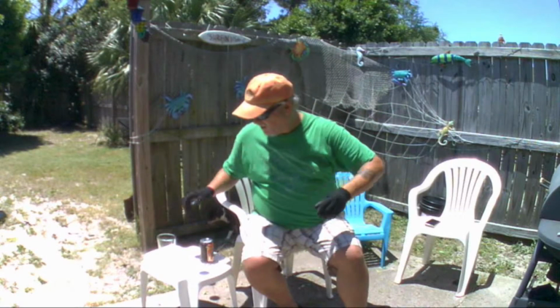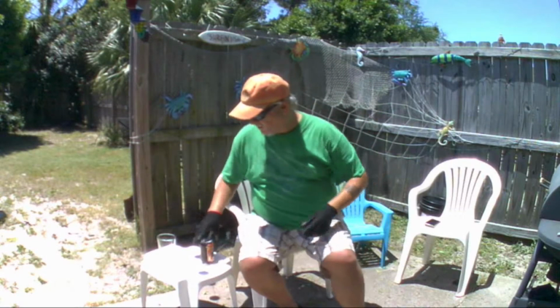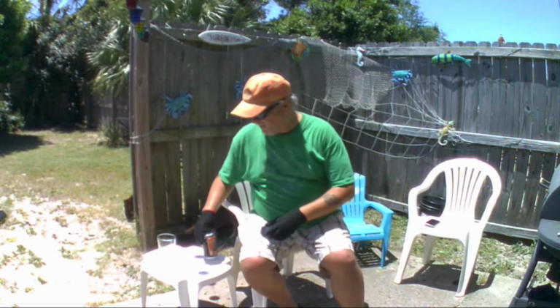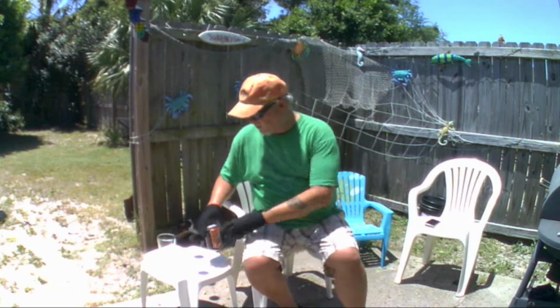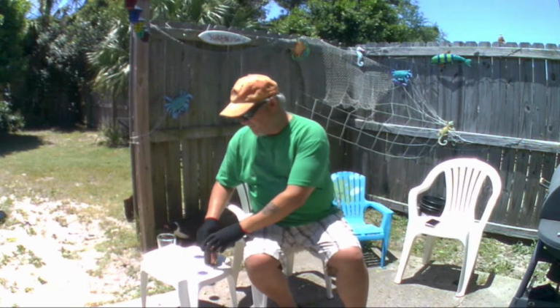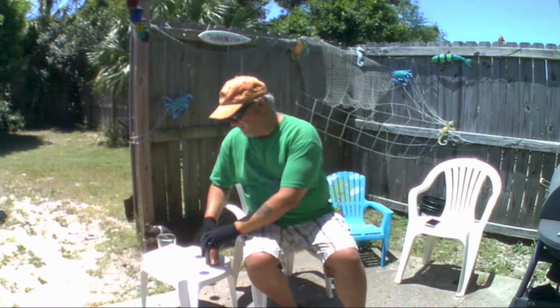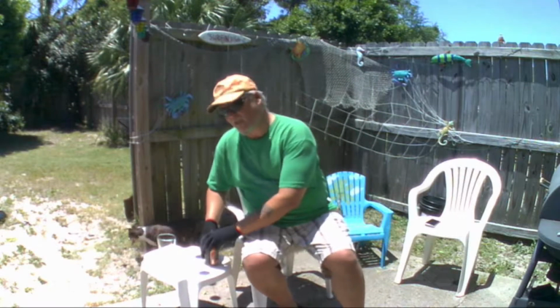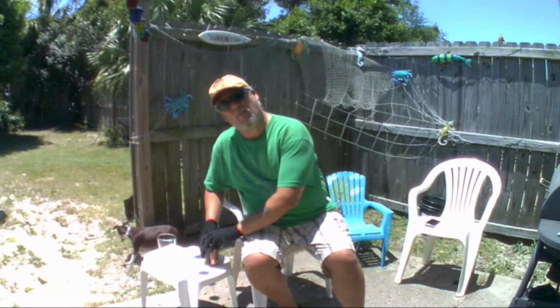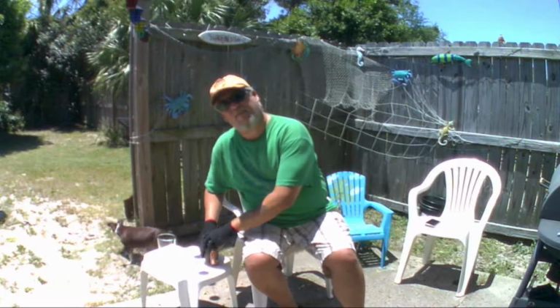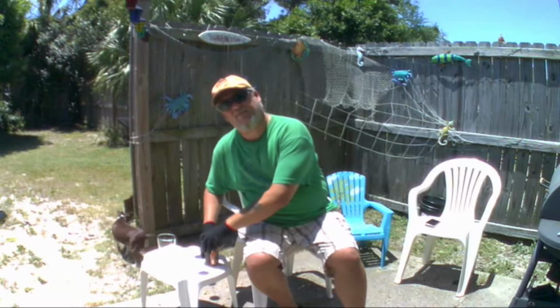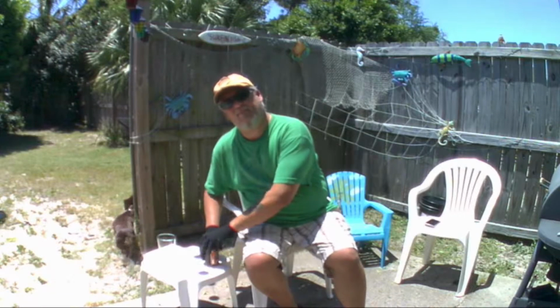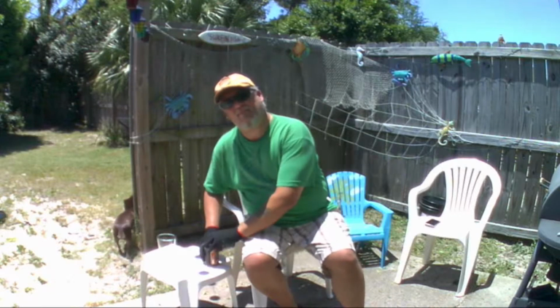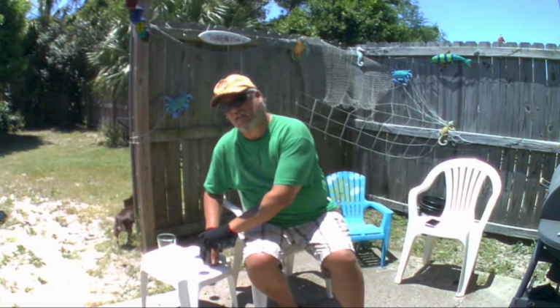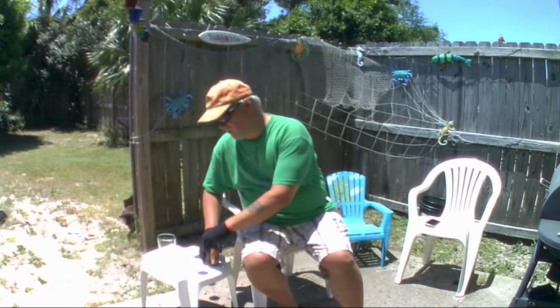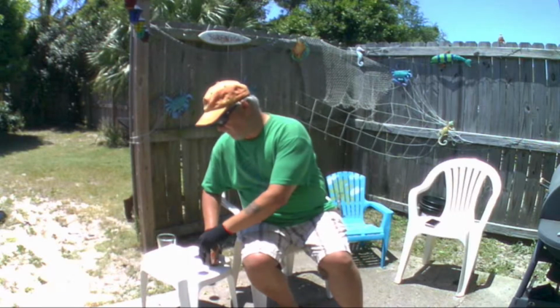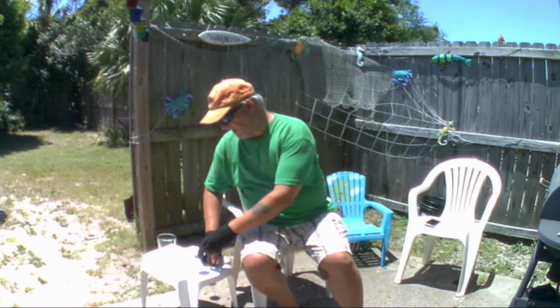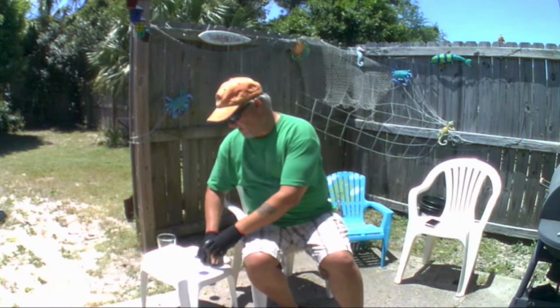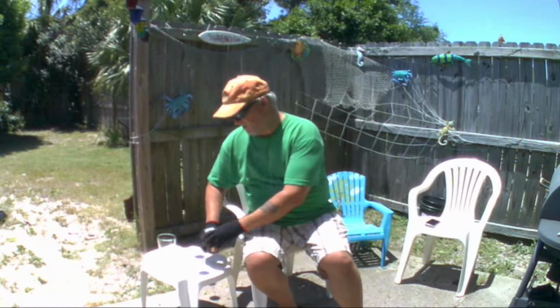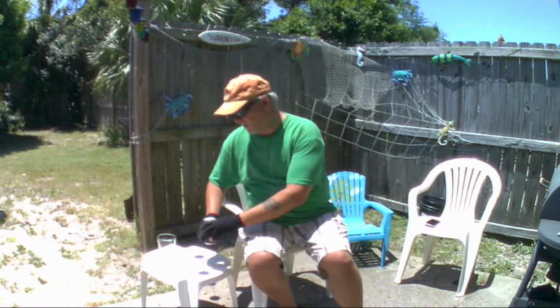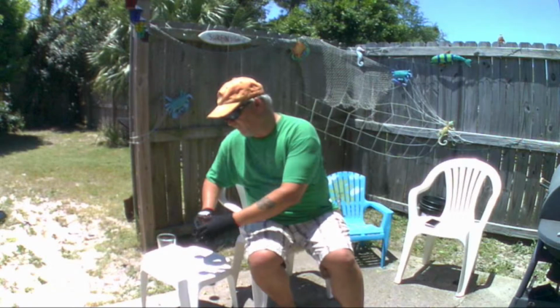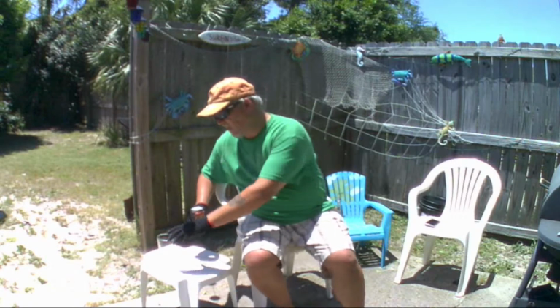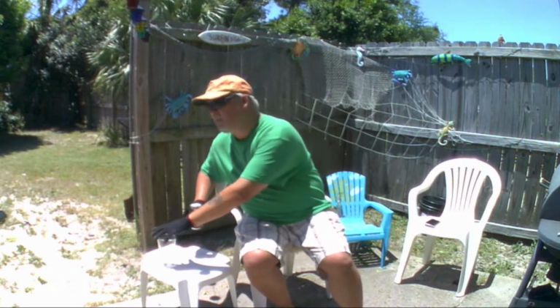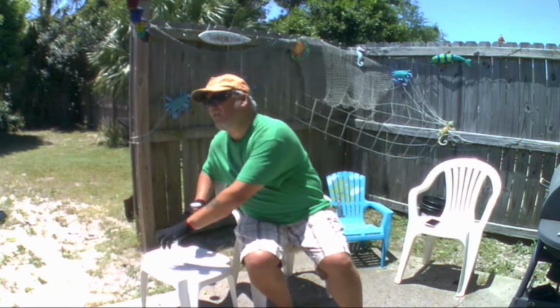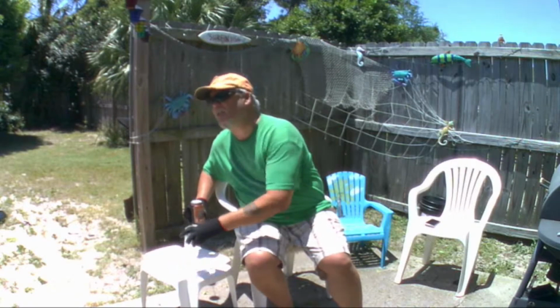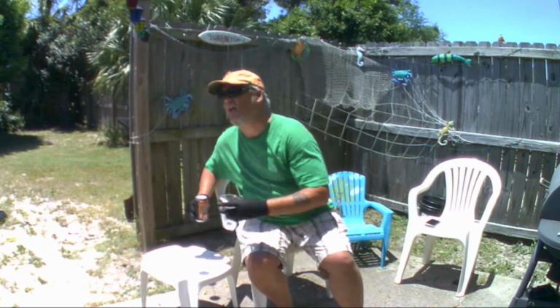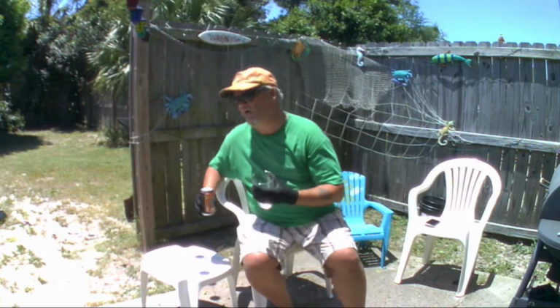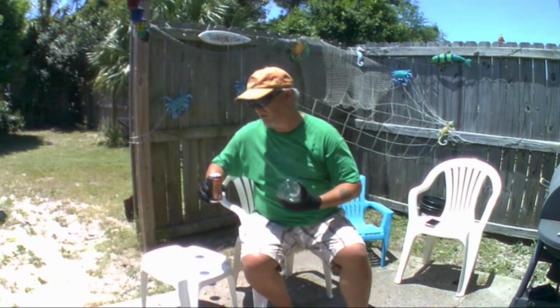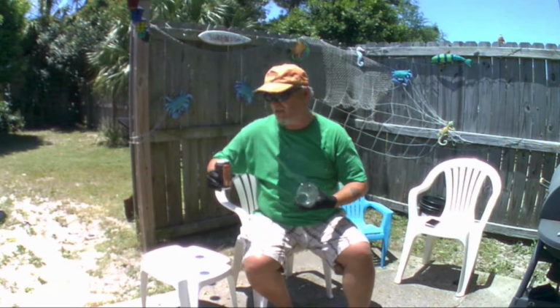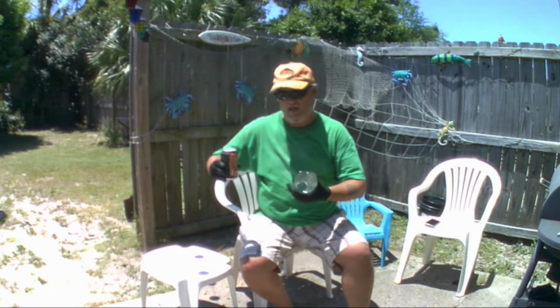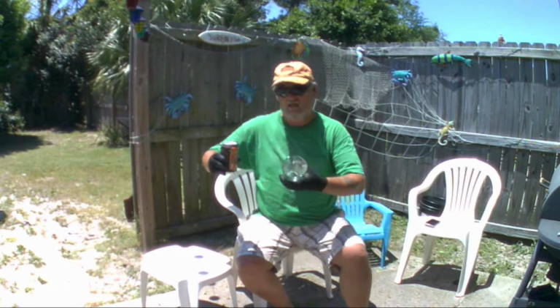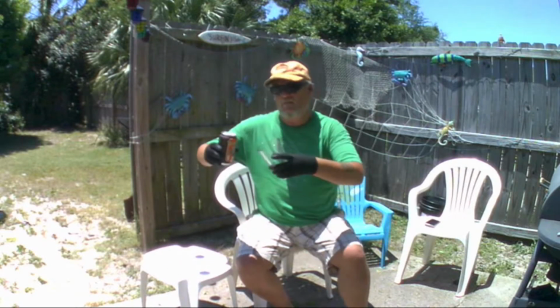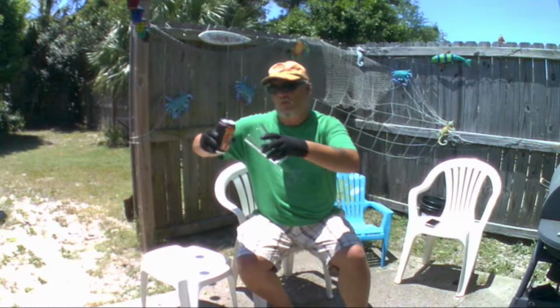Let's go ahead and pop this thing open. Nice little pop. I've been looking at the bottom to see if there's a date on it. But let's go ahead and pour it.